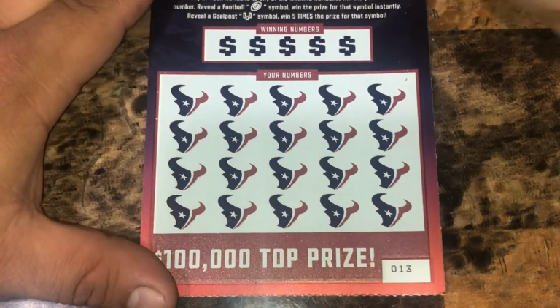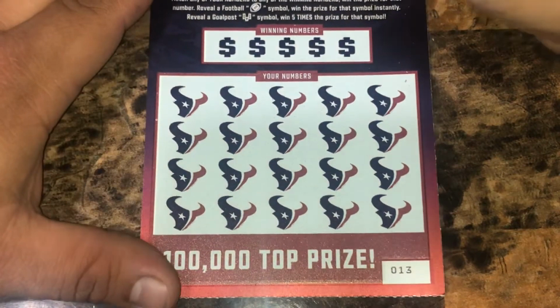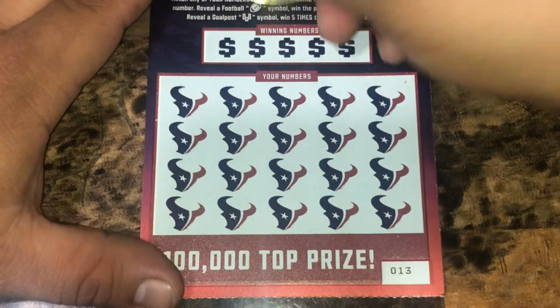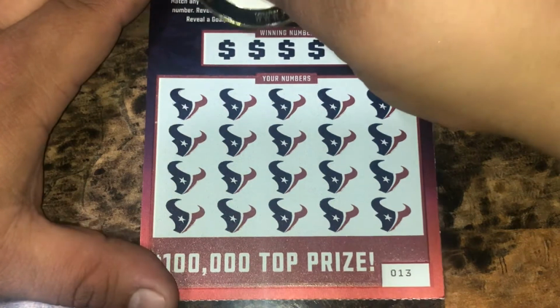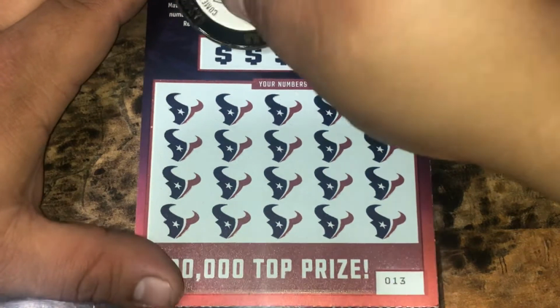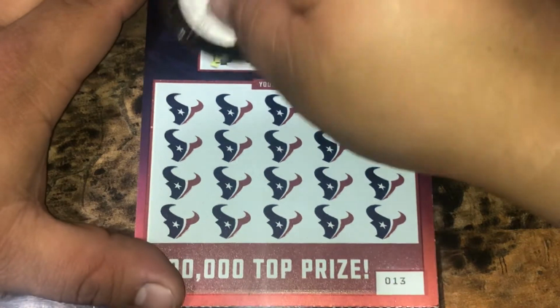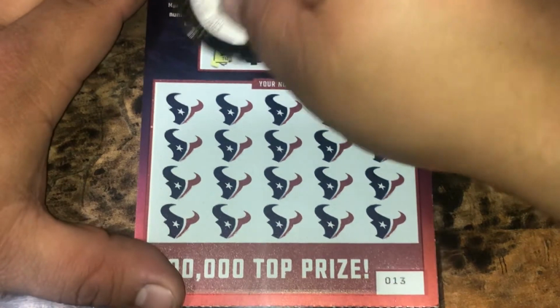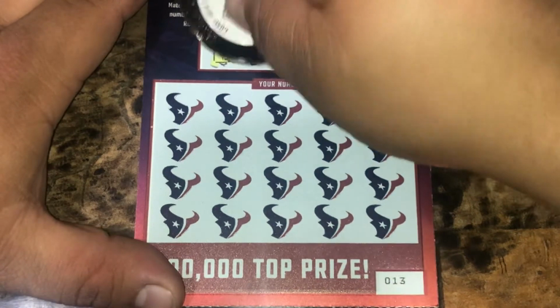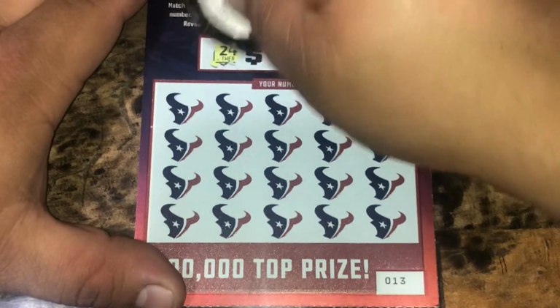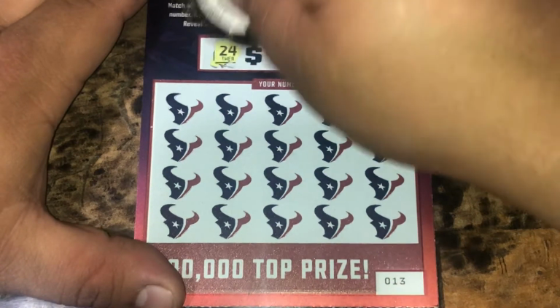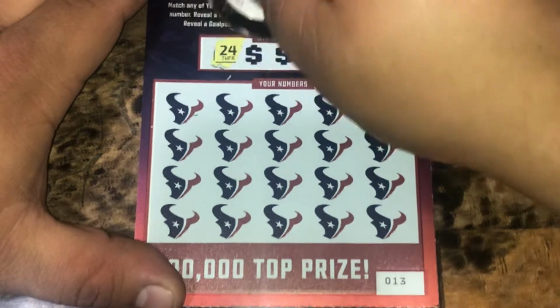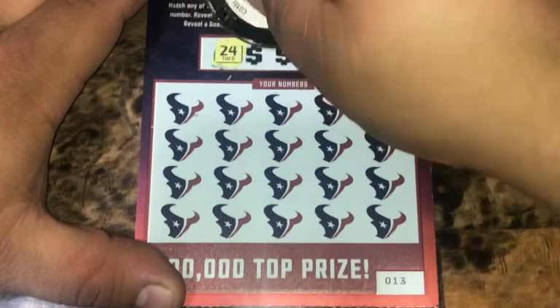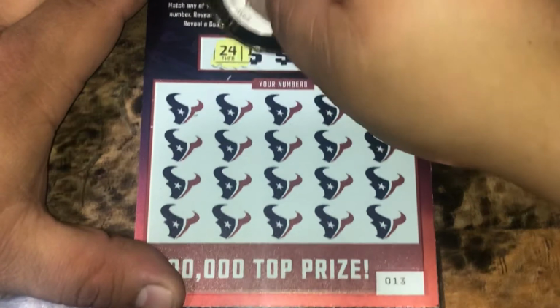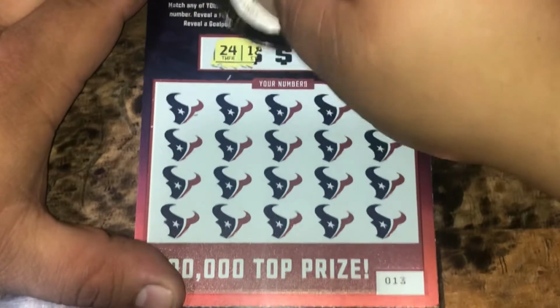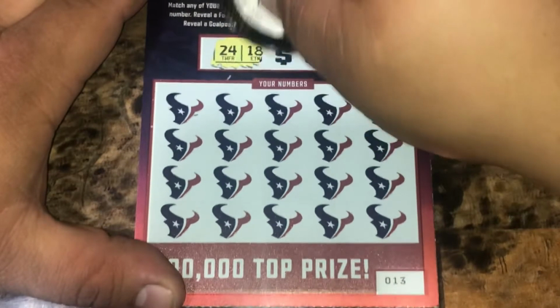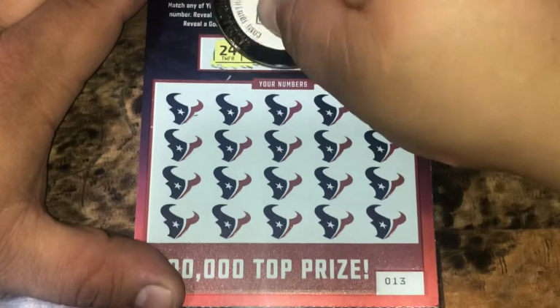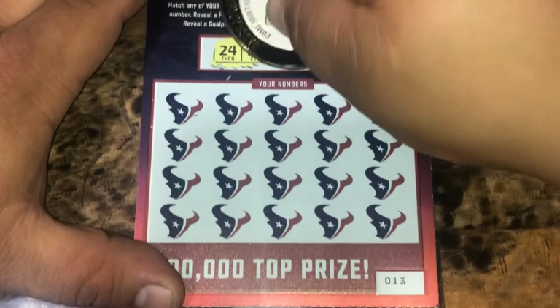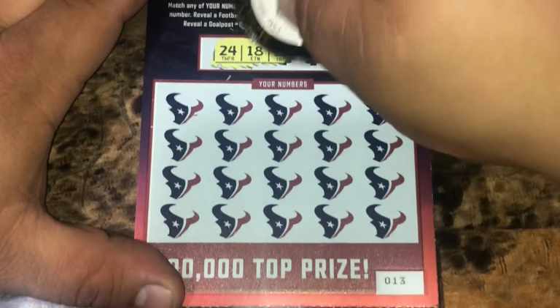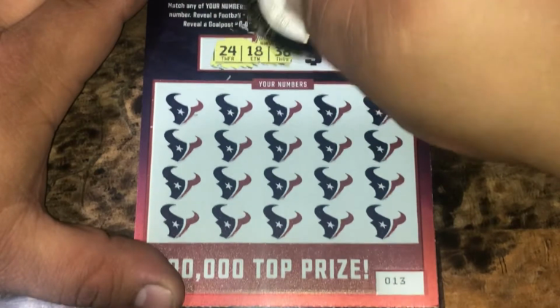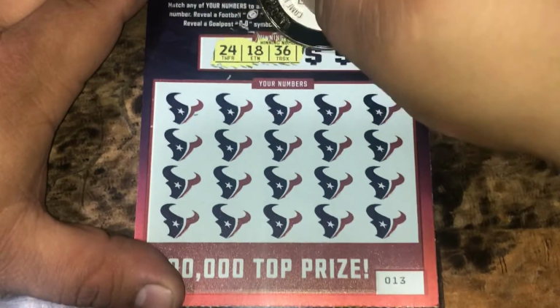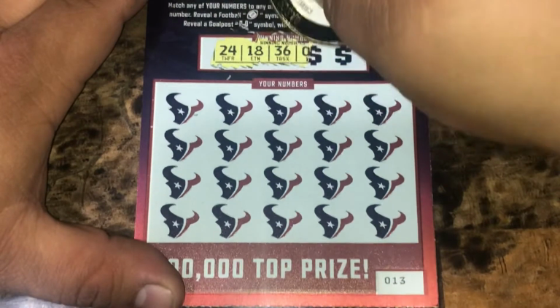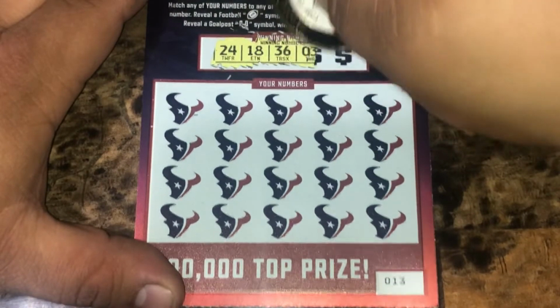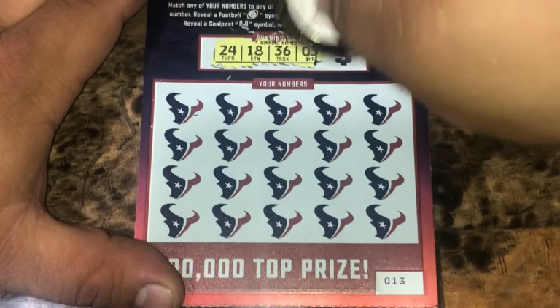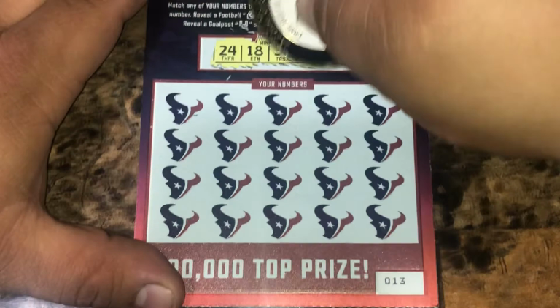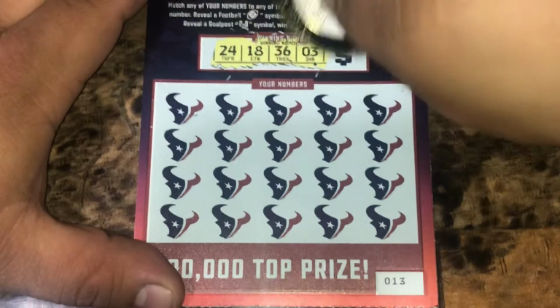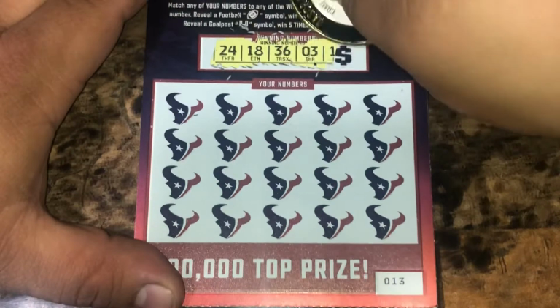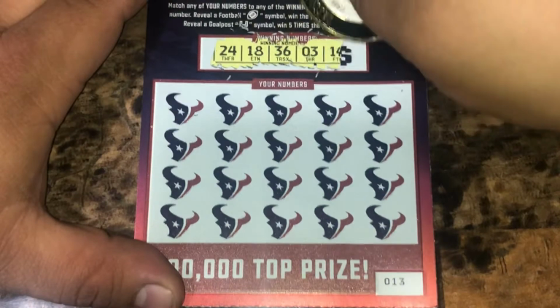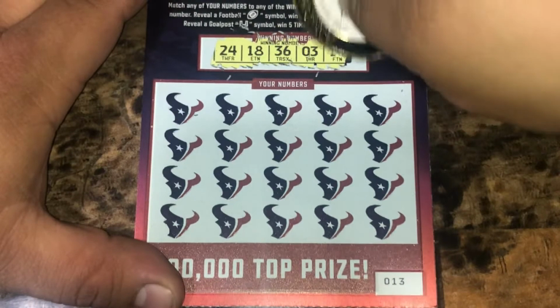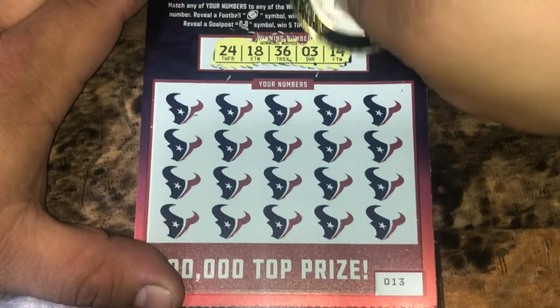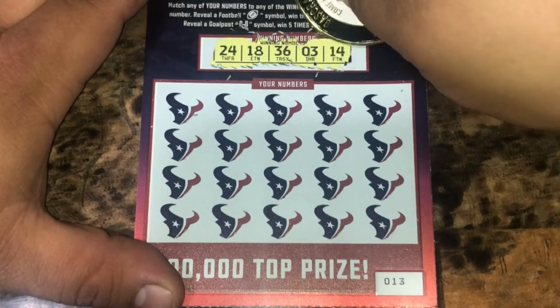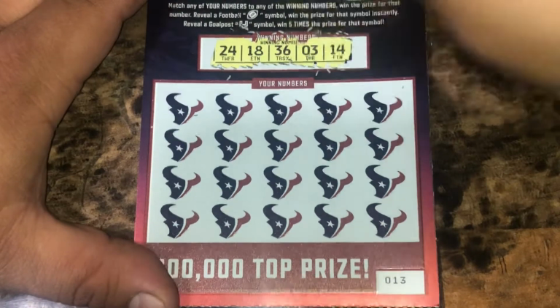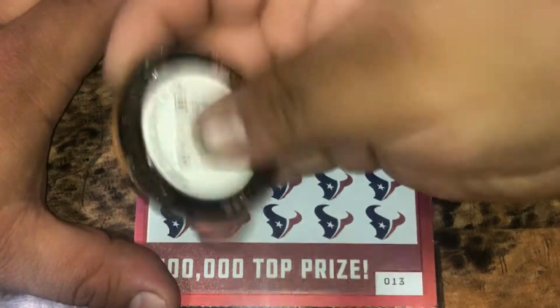Ticket 13 — lucky 13. Looking for 24, 18, 36, number 3, and 14.